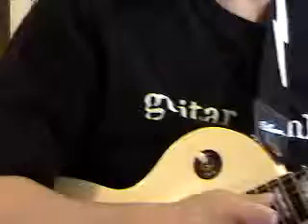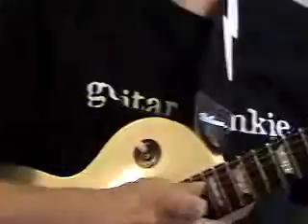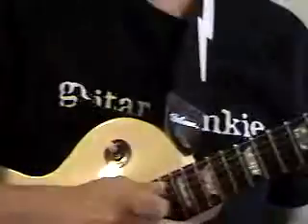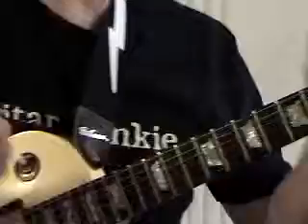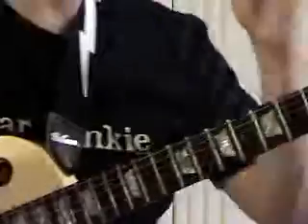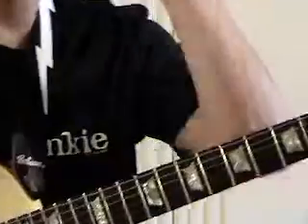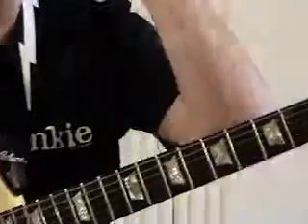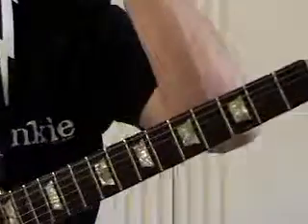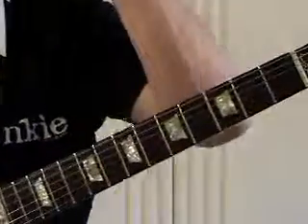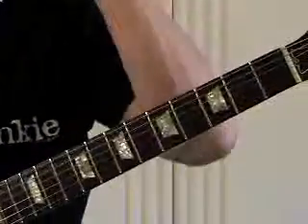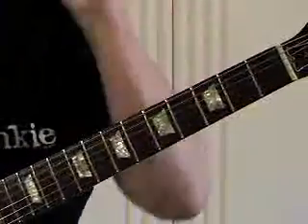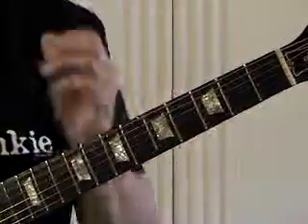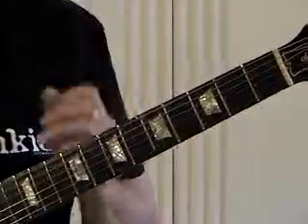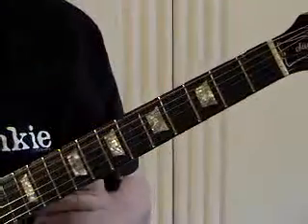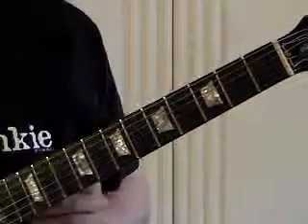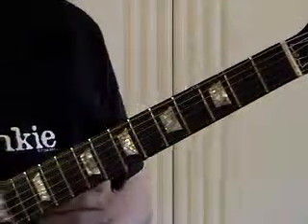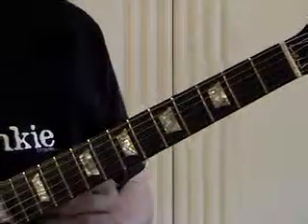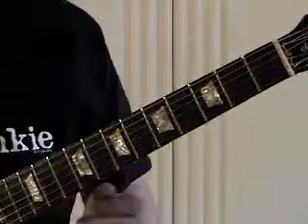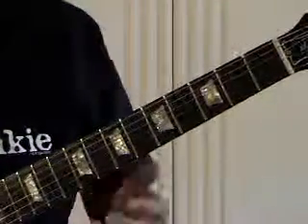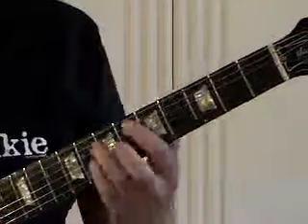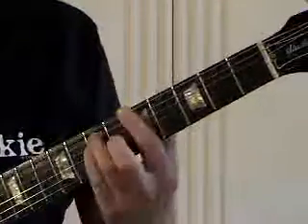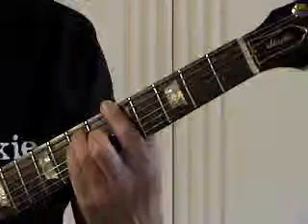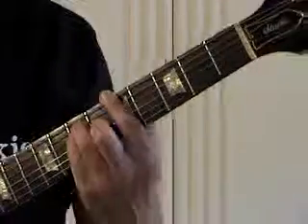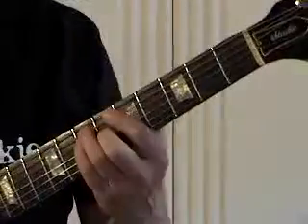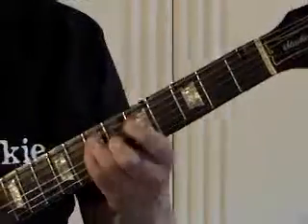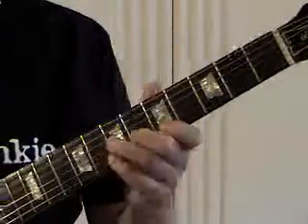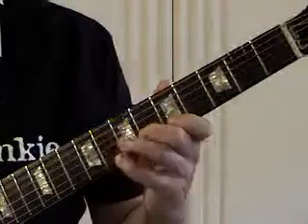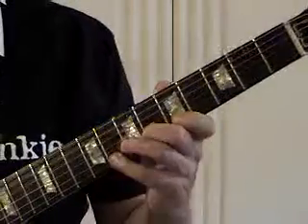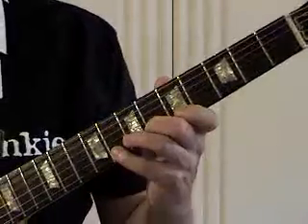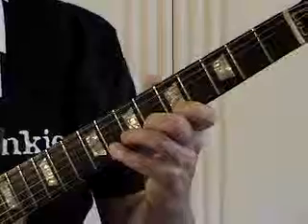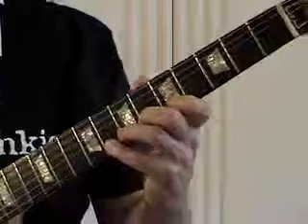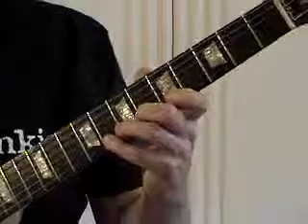This is blues in A. The chords are A, D, and E. We're using a minor pentatonic to start with.